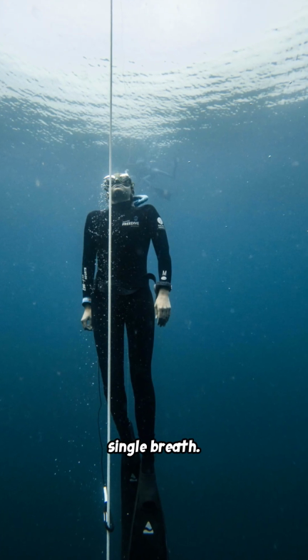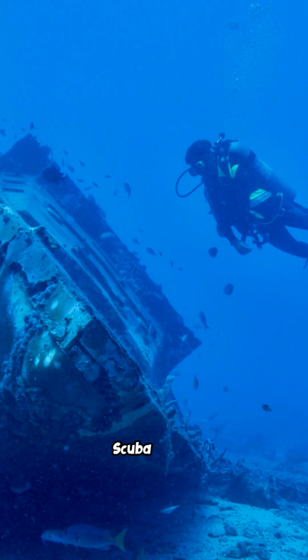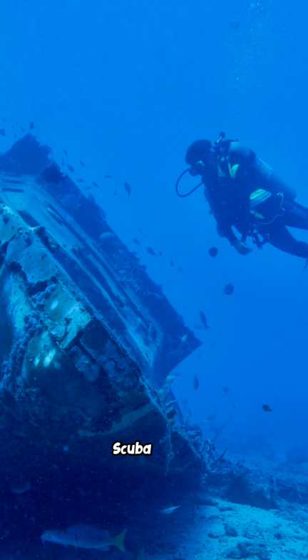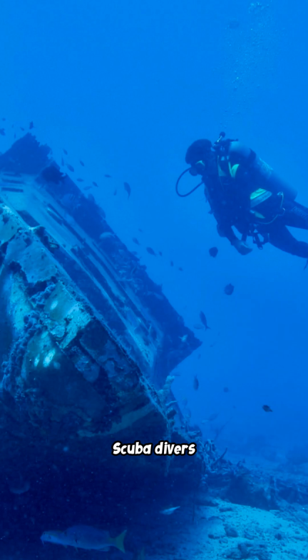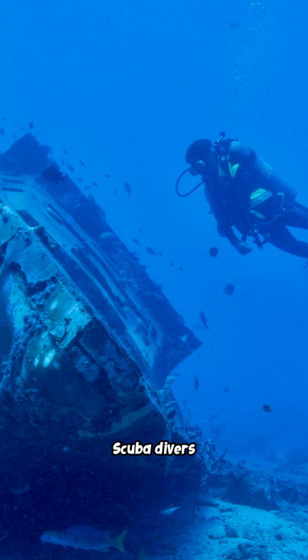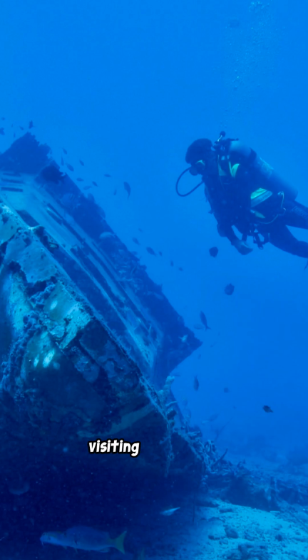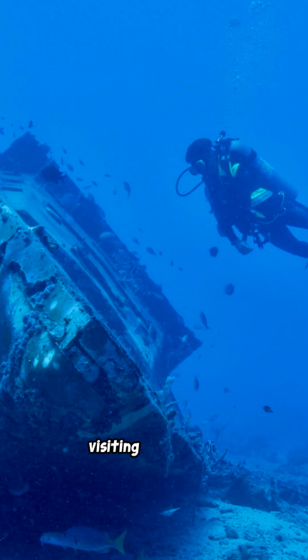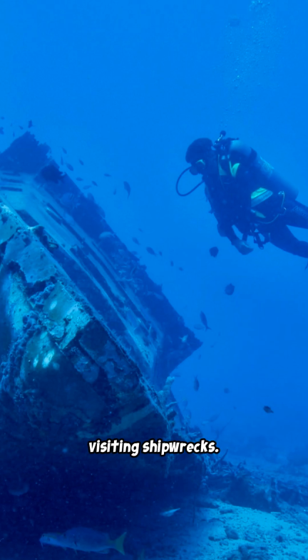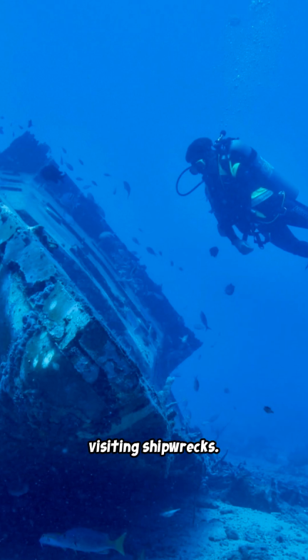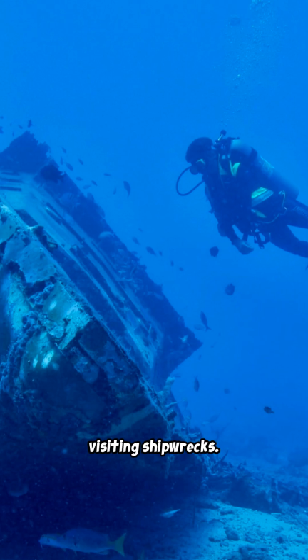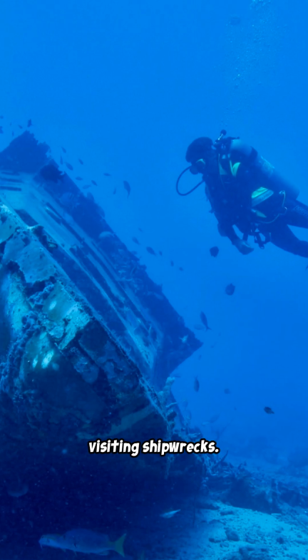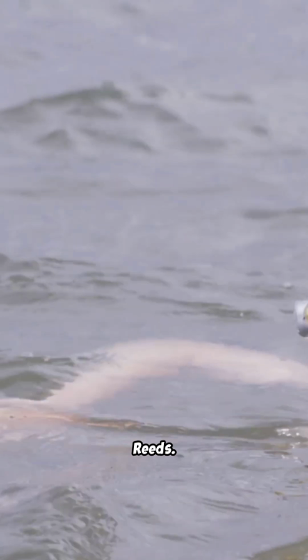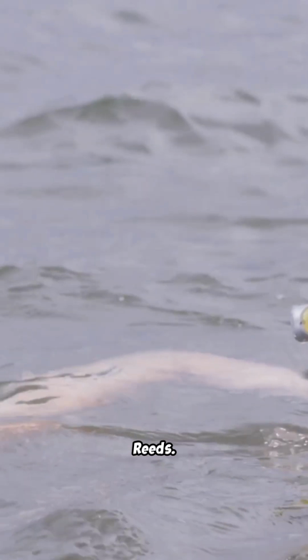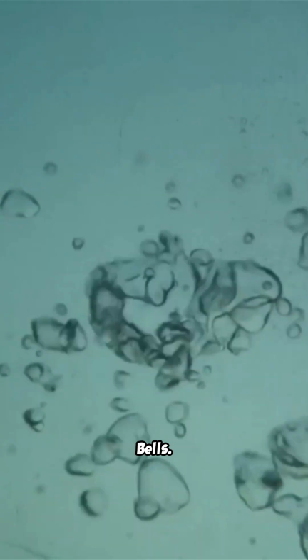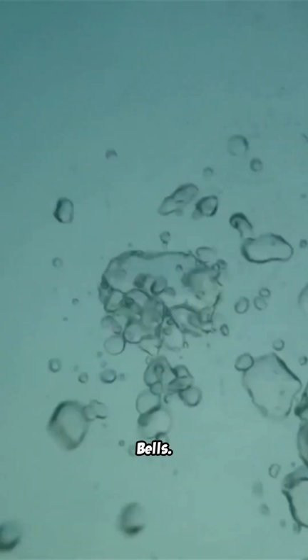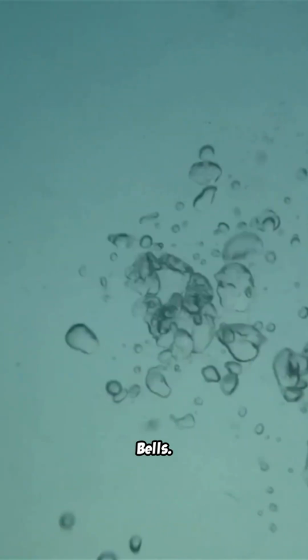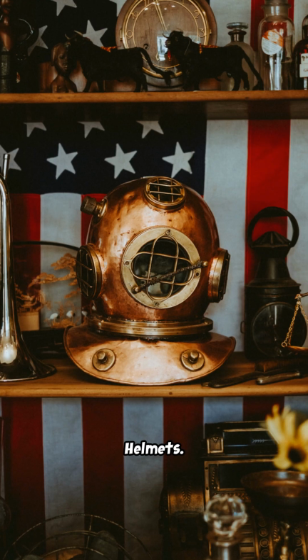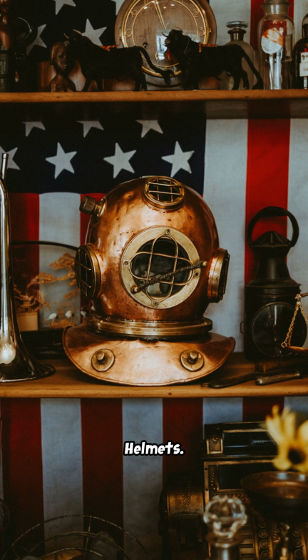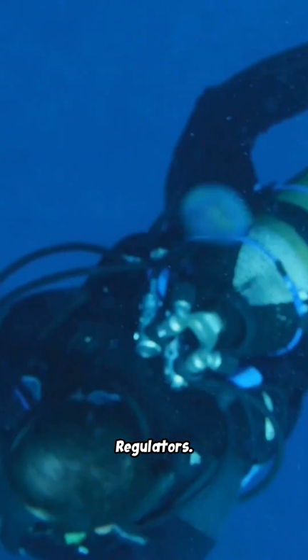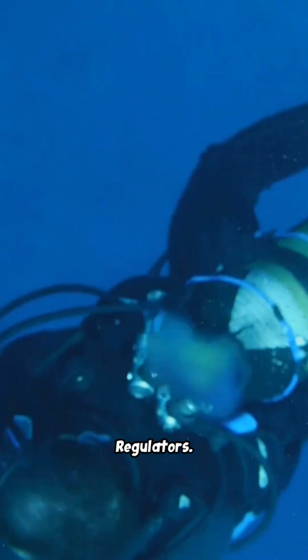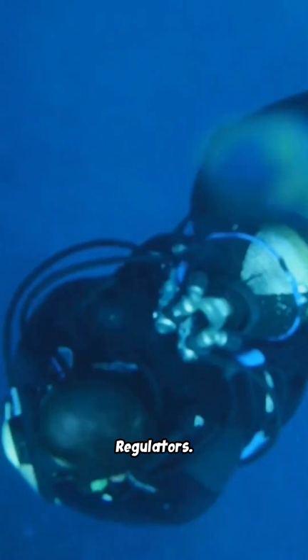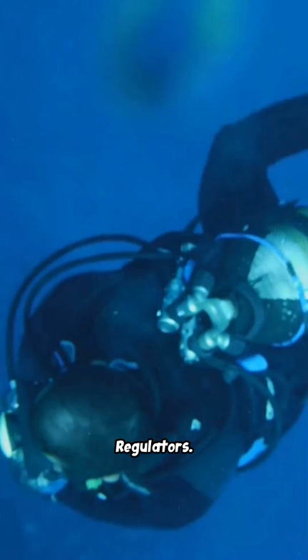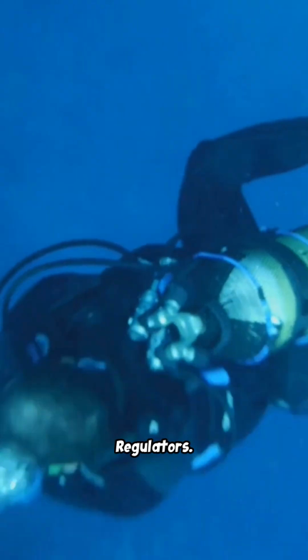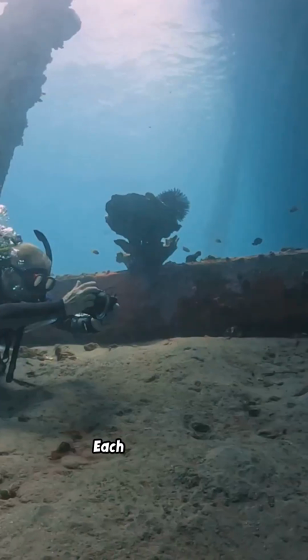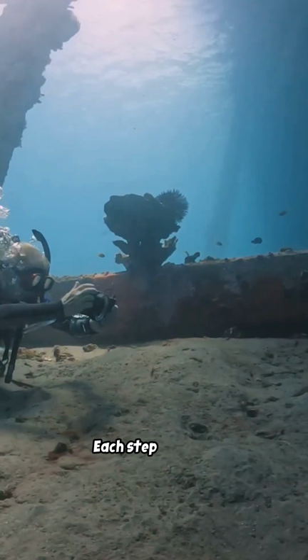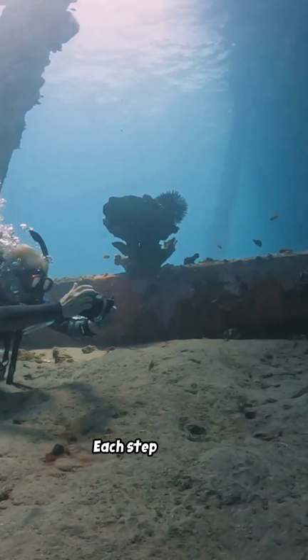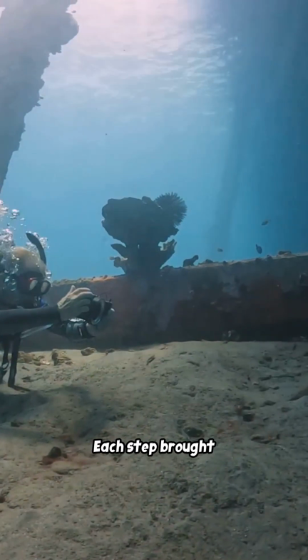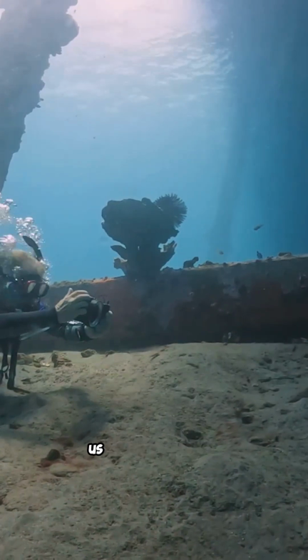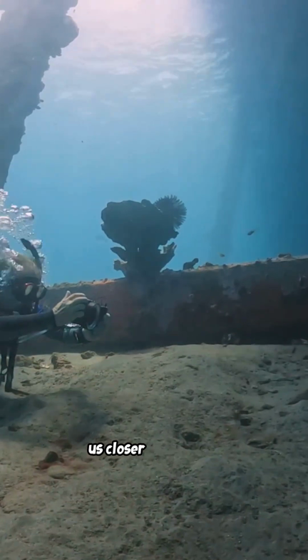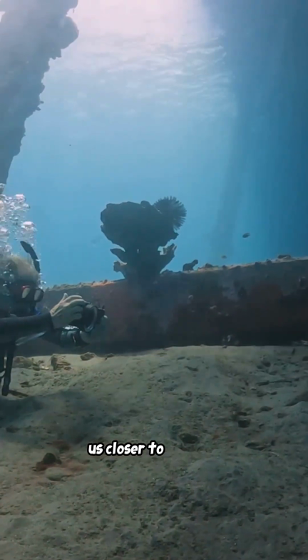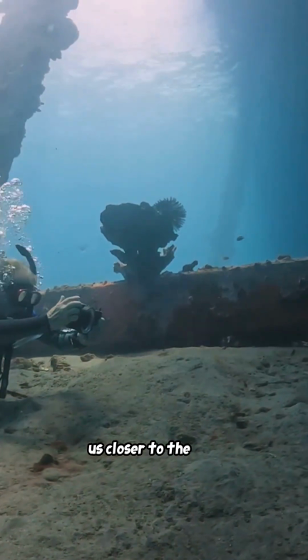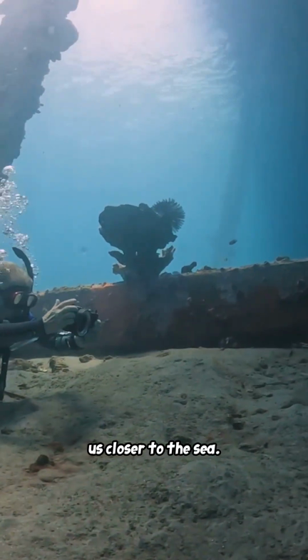Scuba divers visiting shipwrecks. Reeds, bells, helmets, regulators — each step brought us closer to the sea.